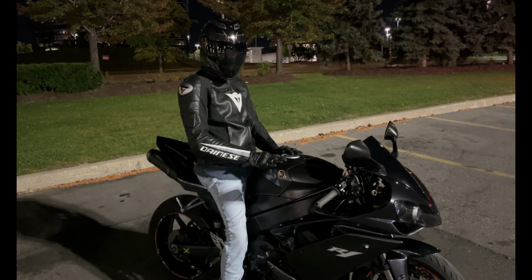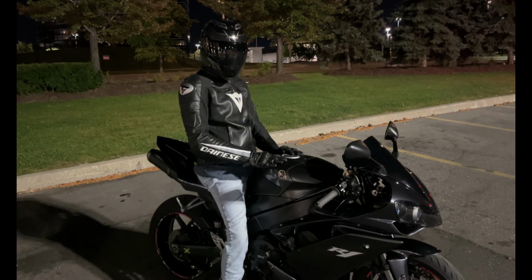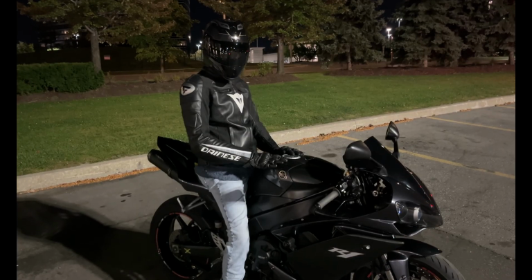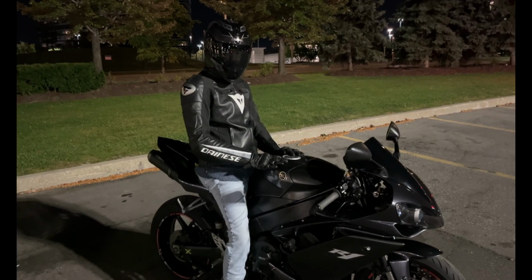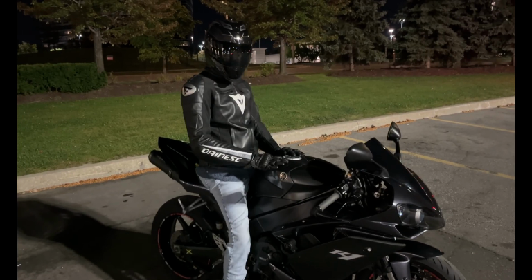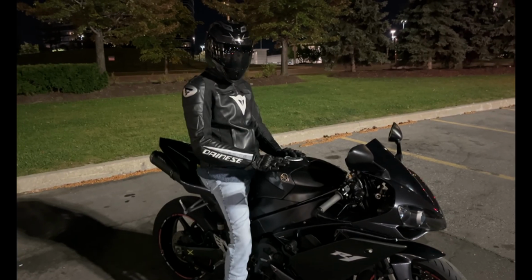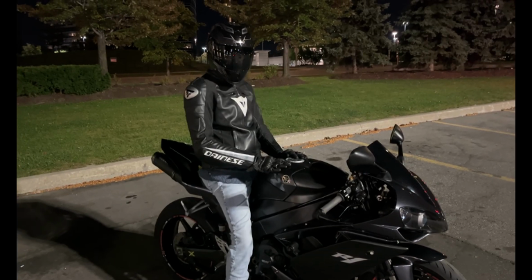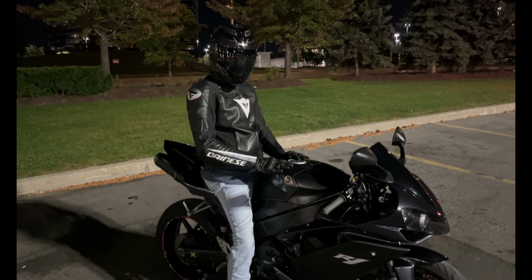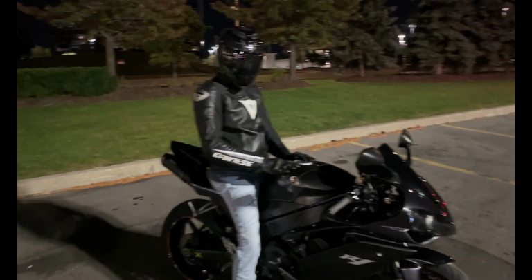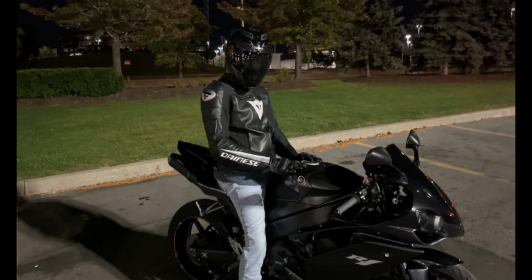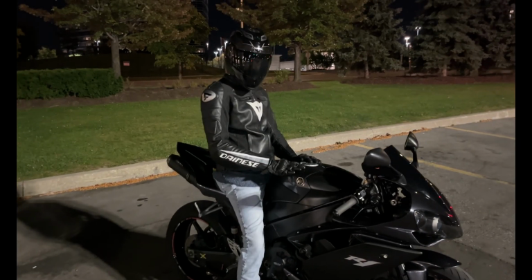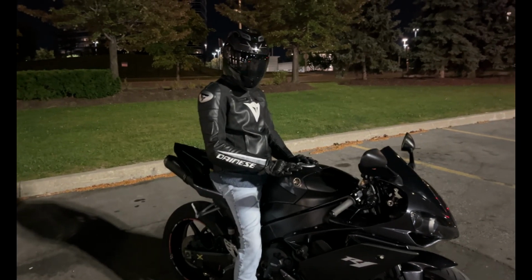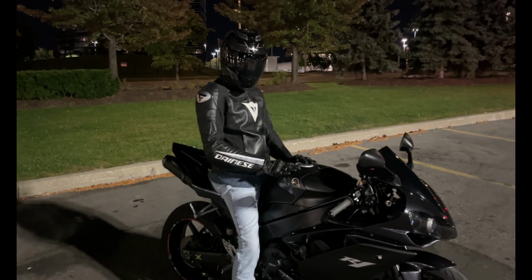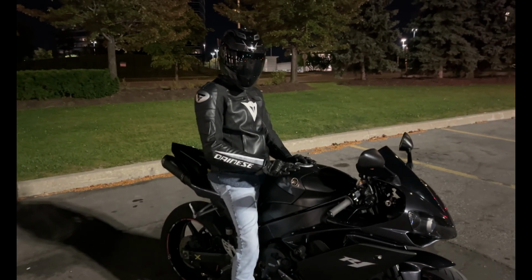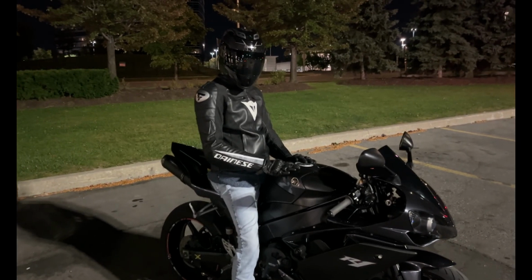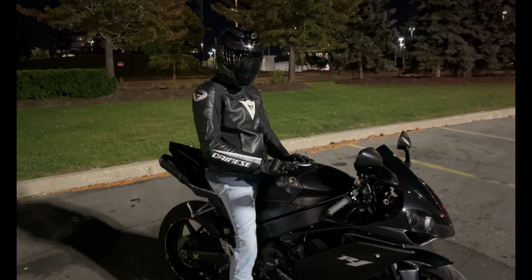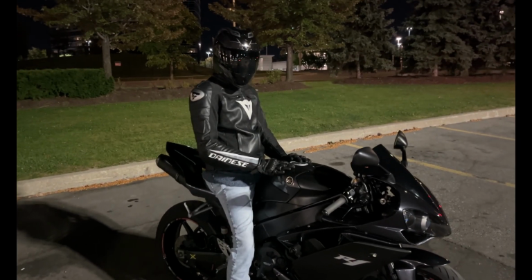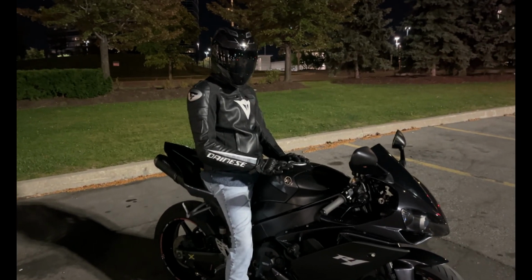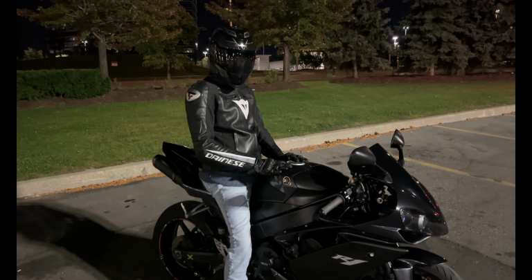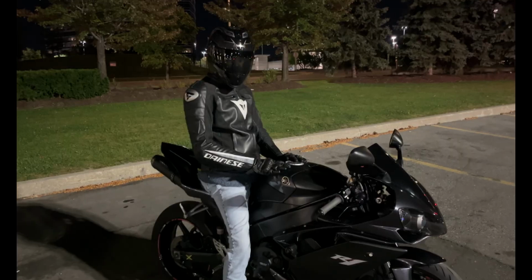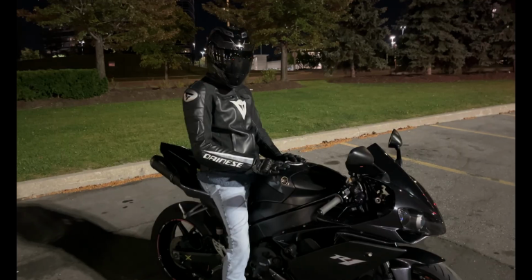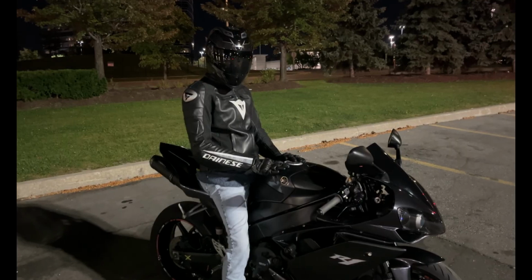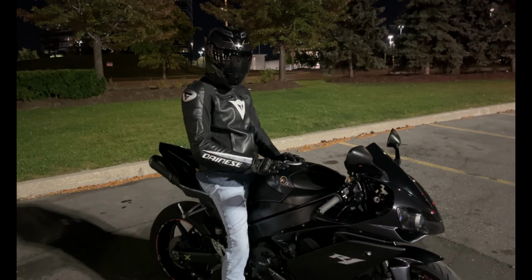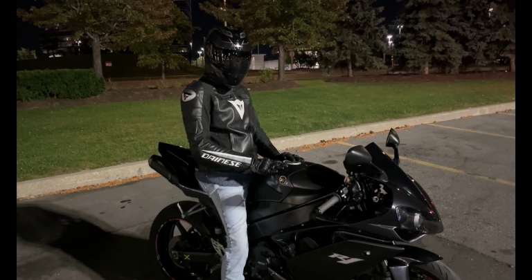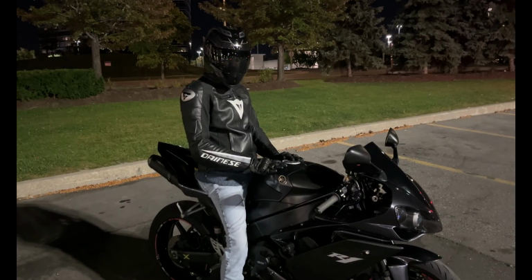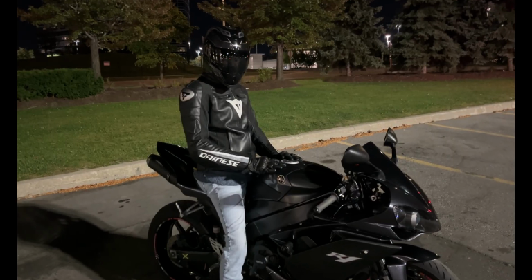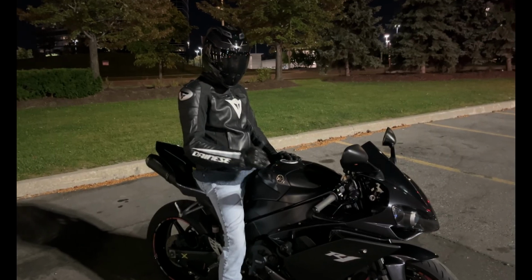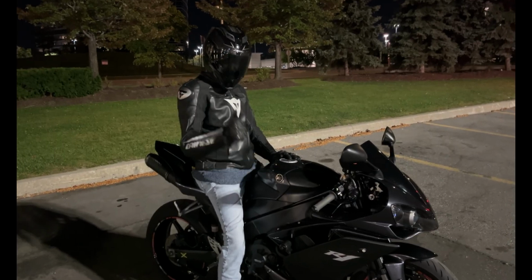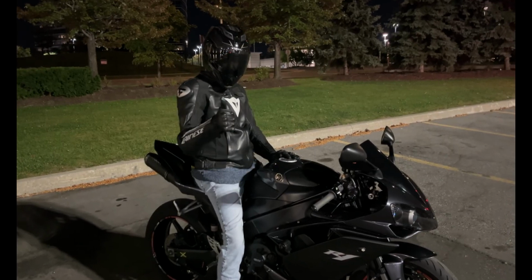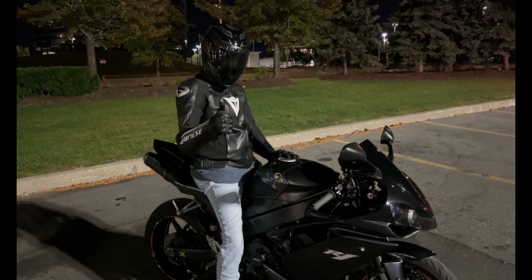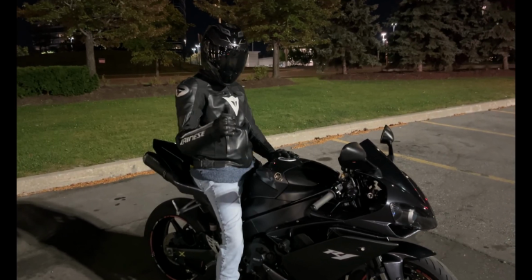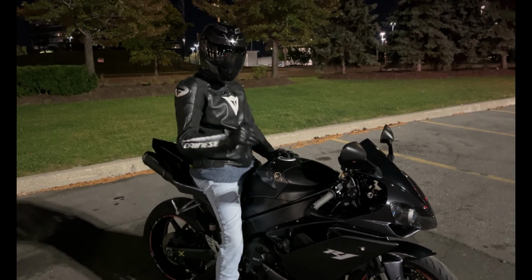So check out the video. We're gonna walk around and check out them supercars here. So until next time, I'll catch you guys in the next video.